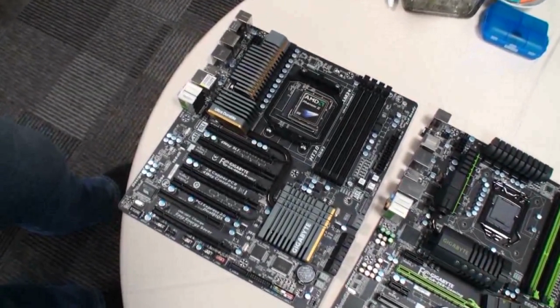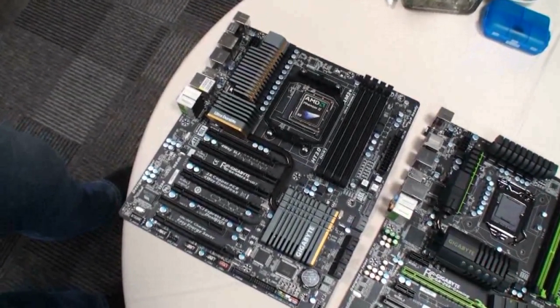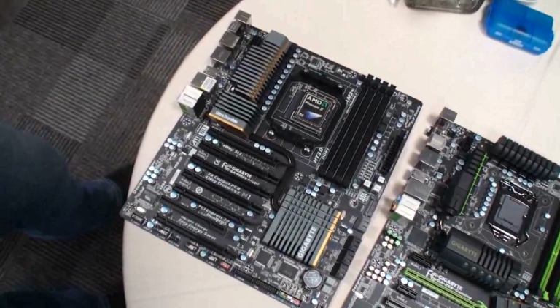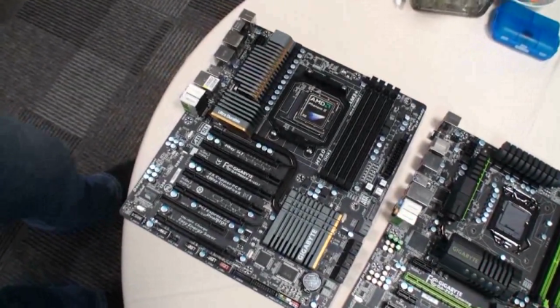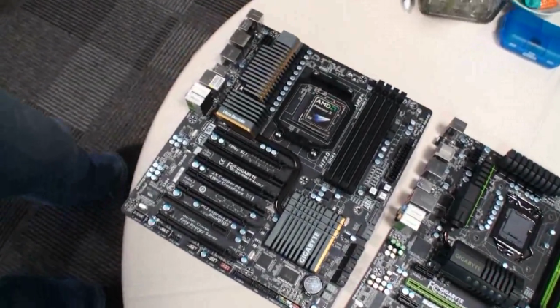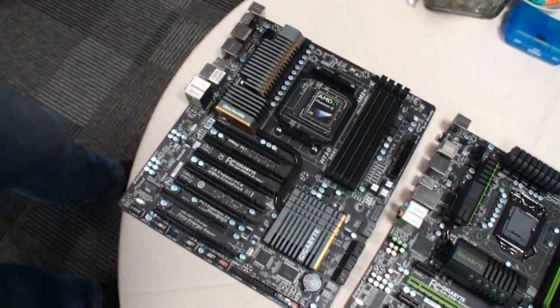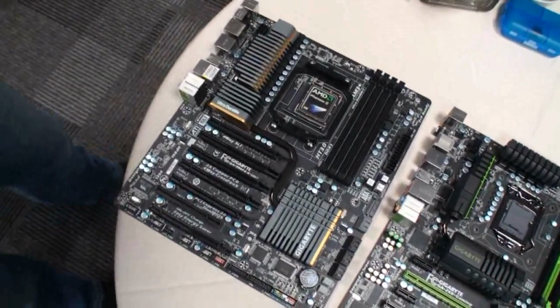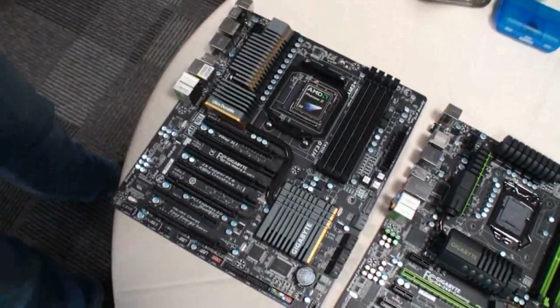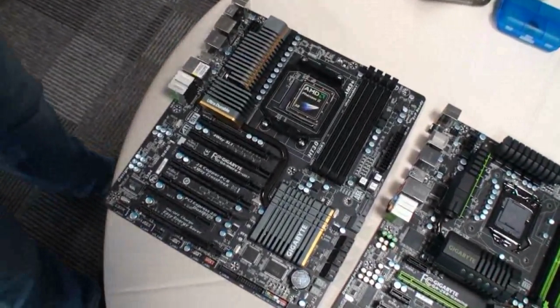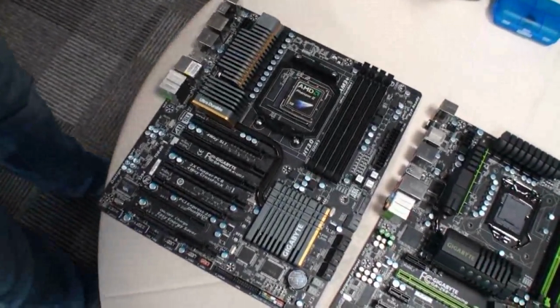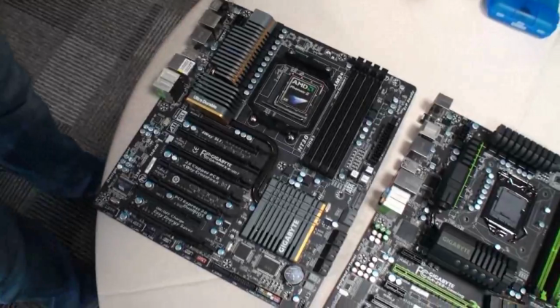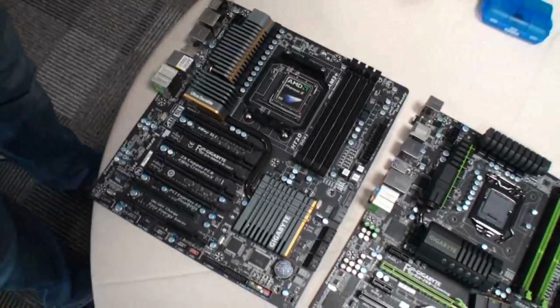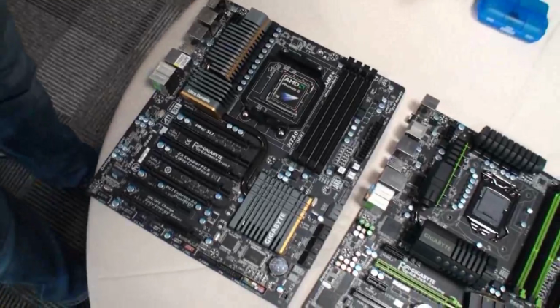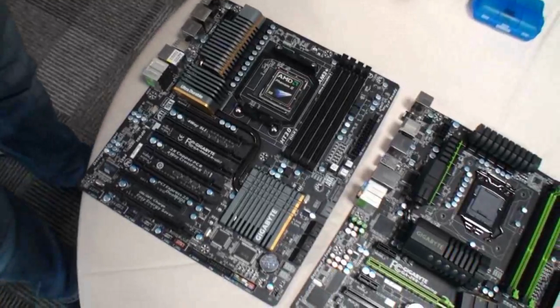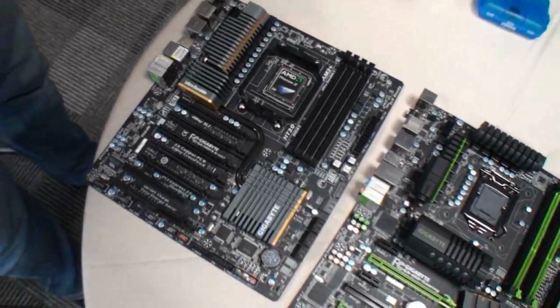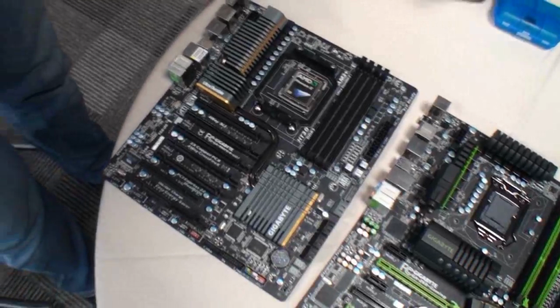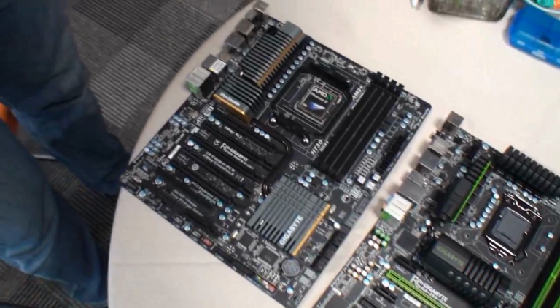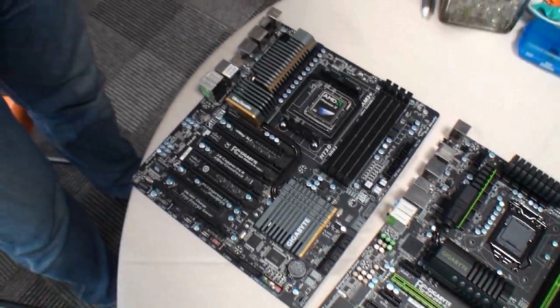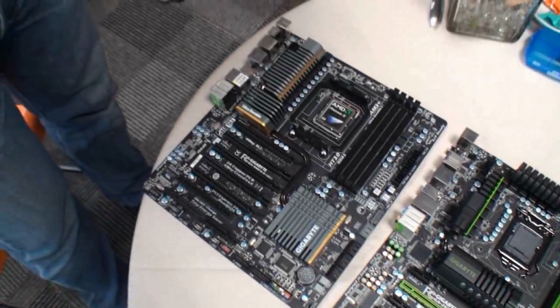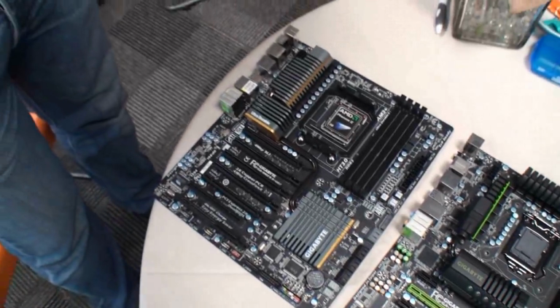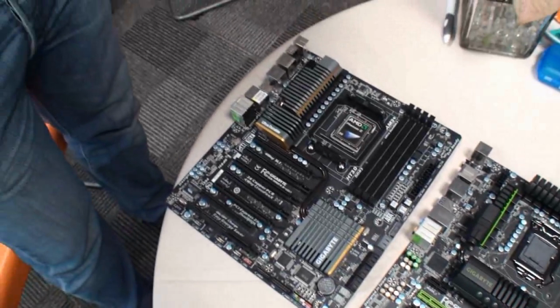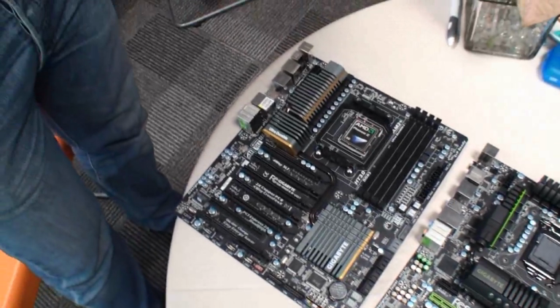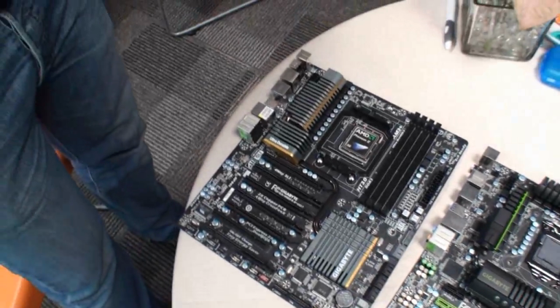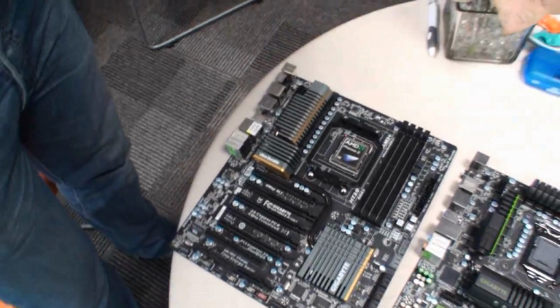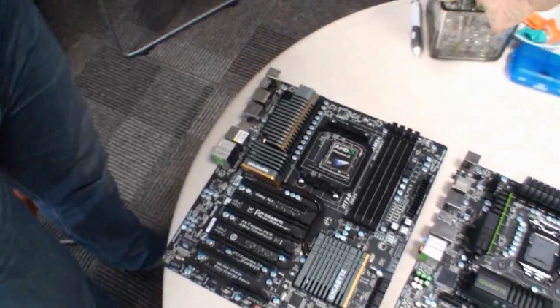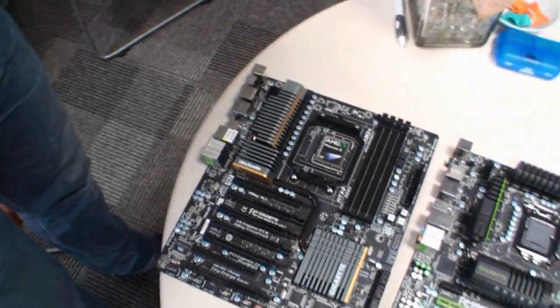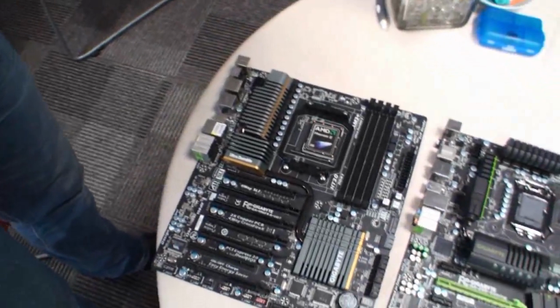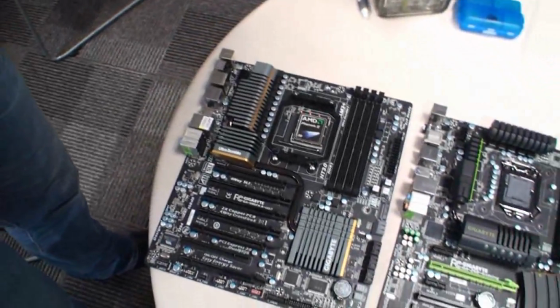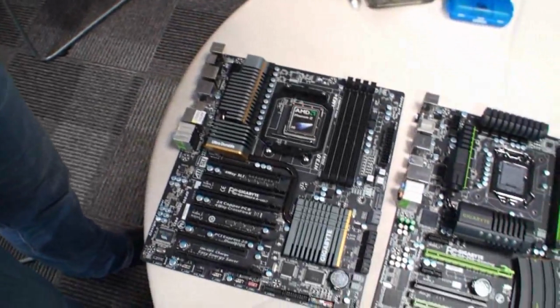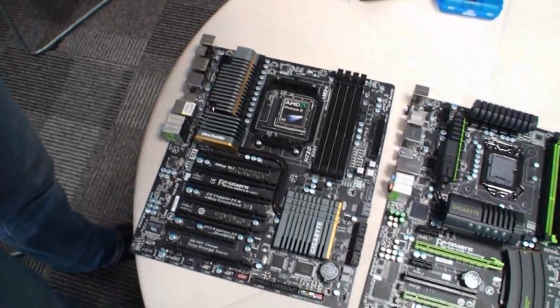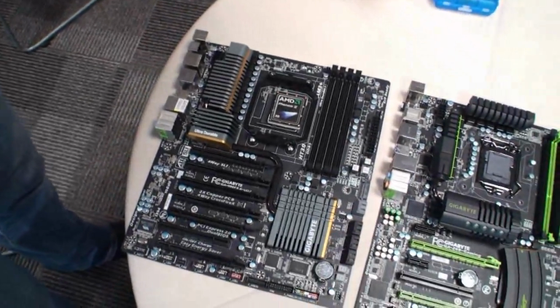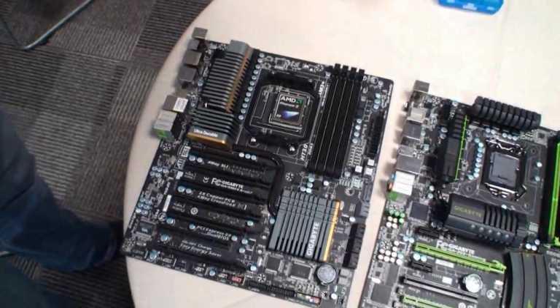And Dino, this is a brand new board. AMD just launched the 990 FX today, is that right? Correct, yeah.